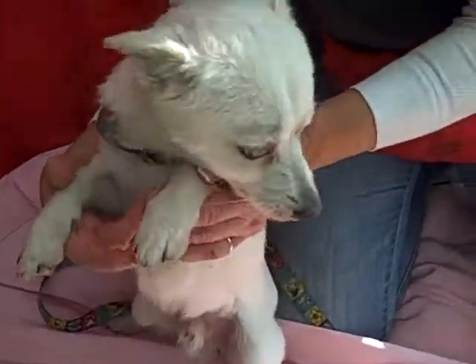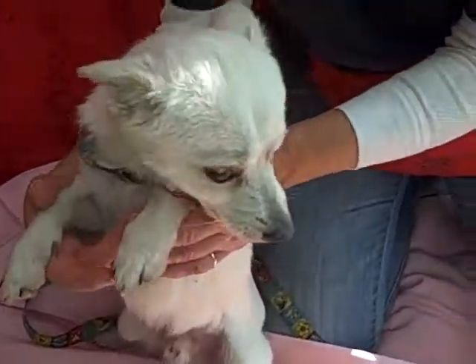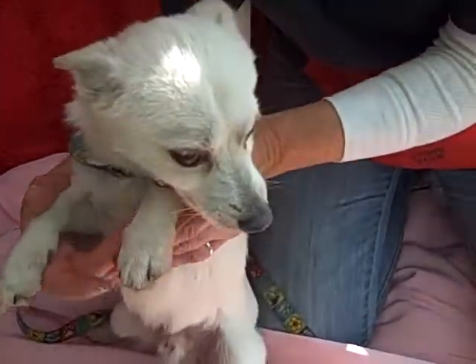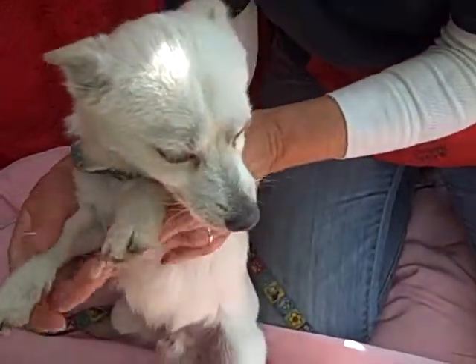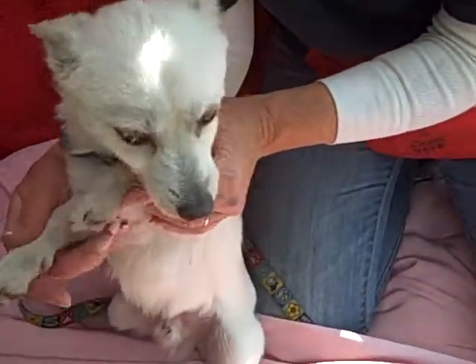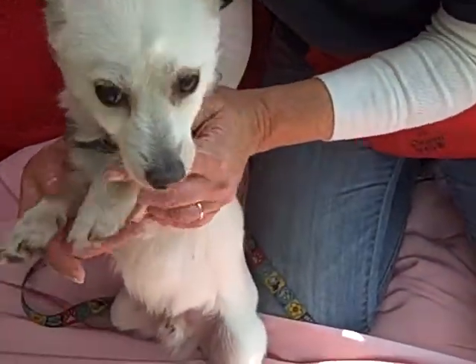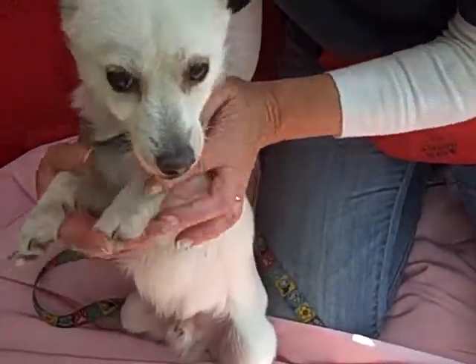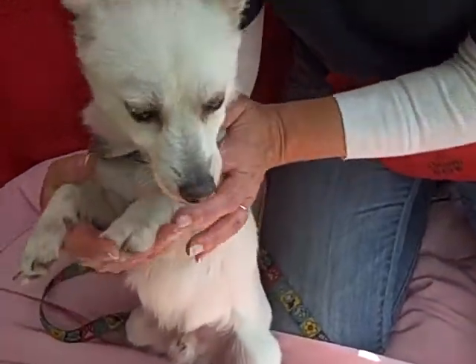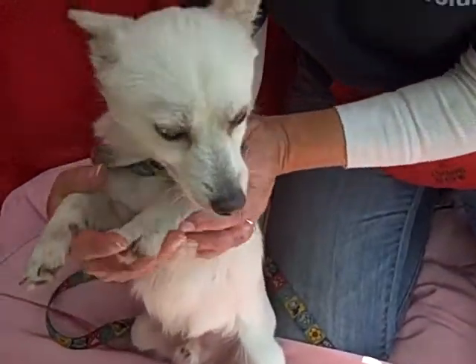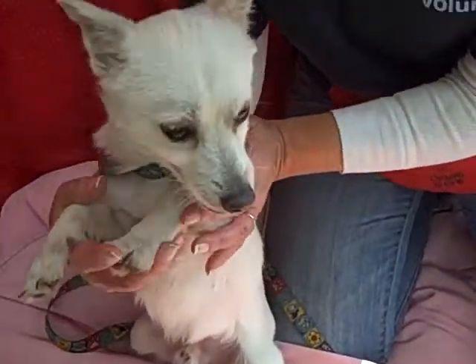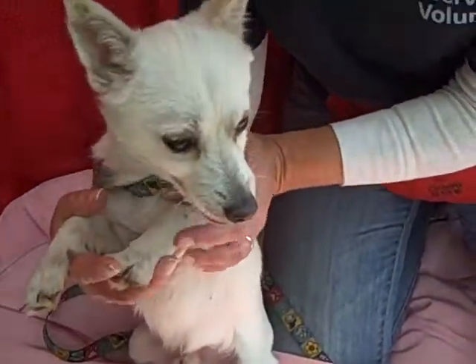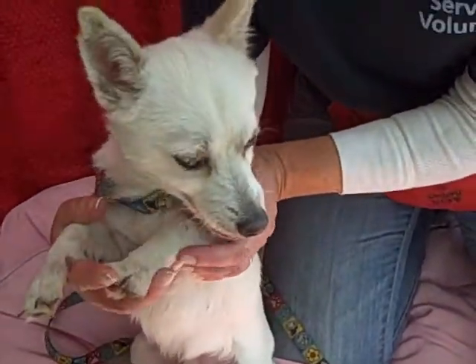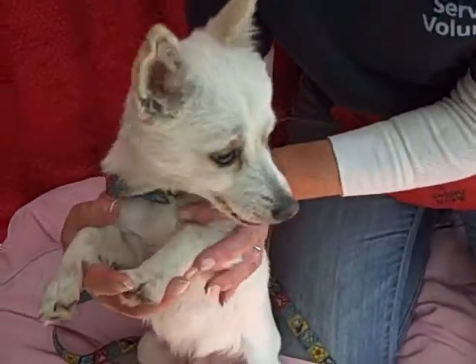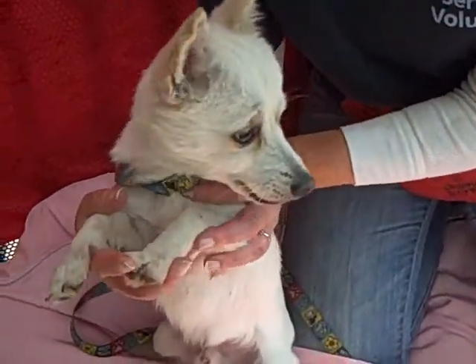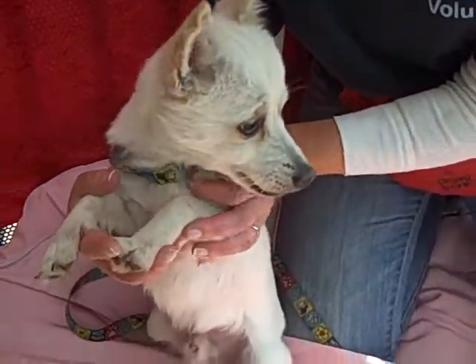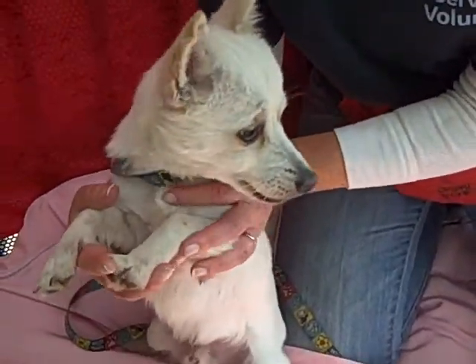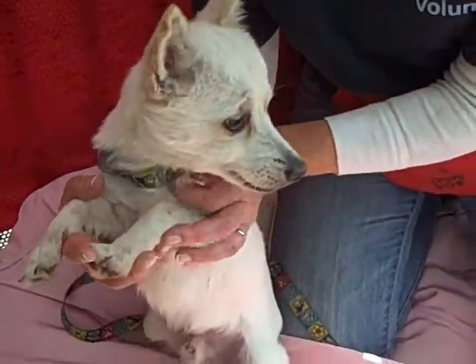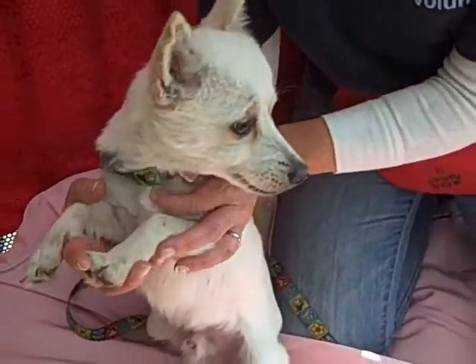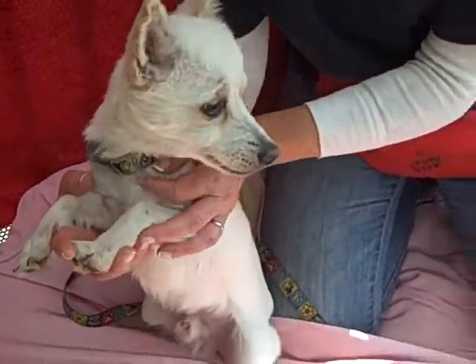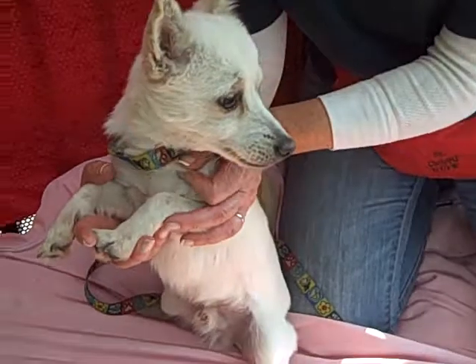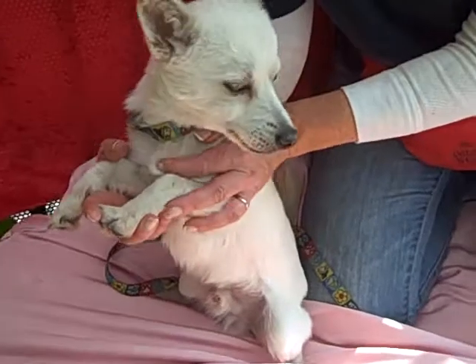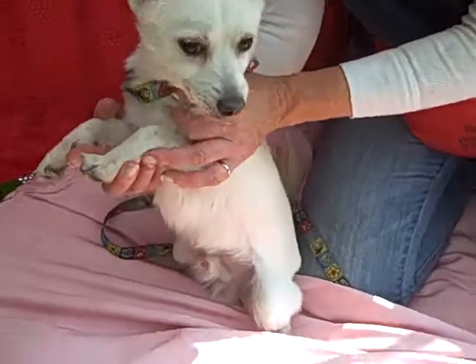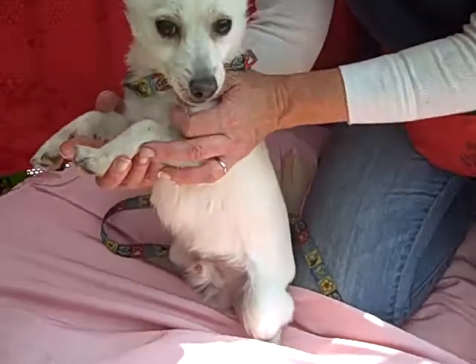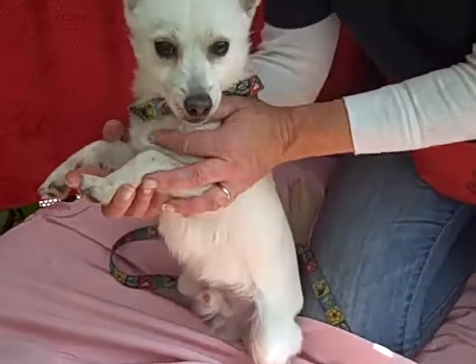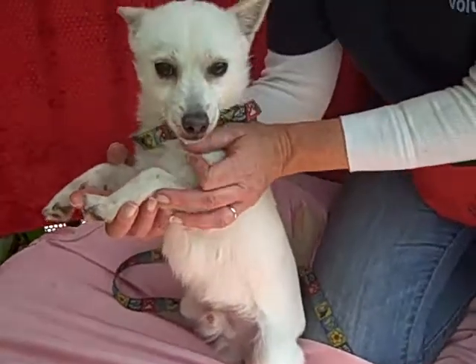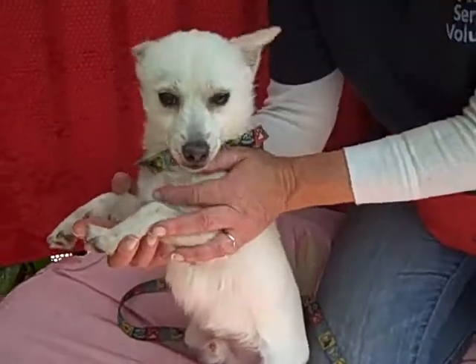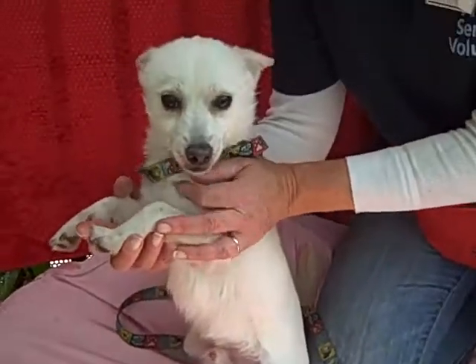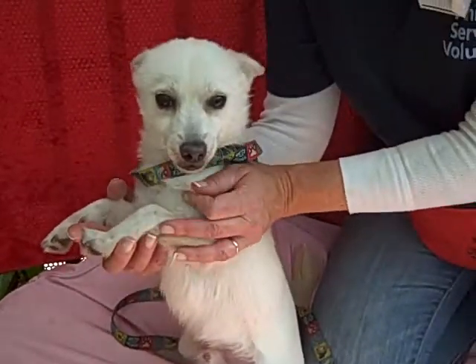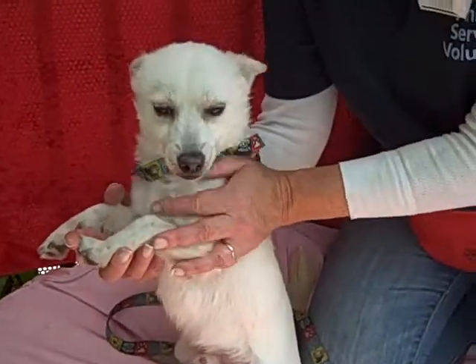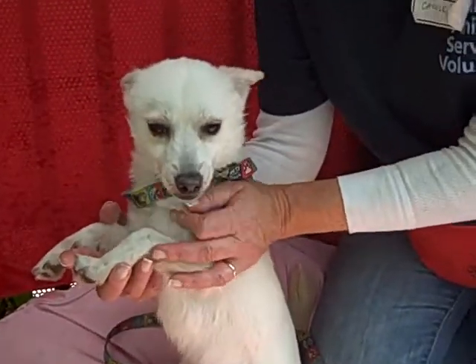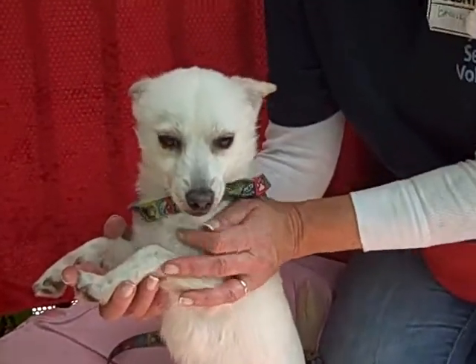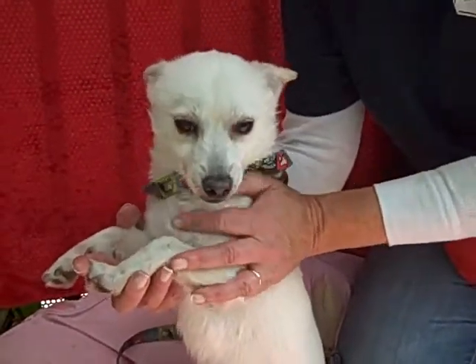He's kenneled with other dogs here at the shelter, so he's great with other dogs. Just an absolute love.